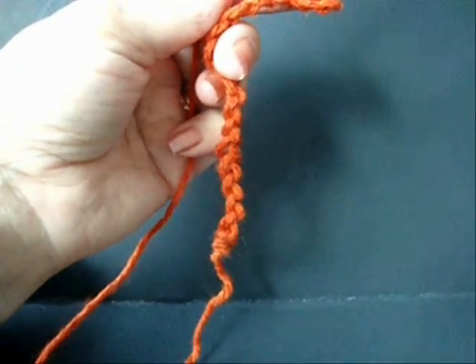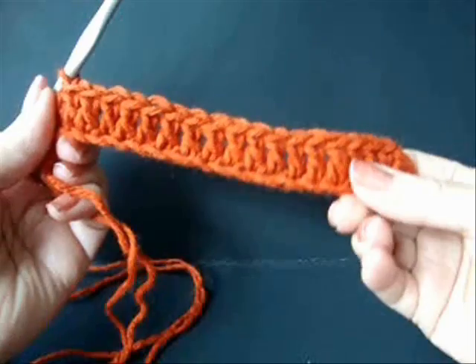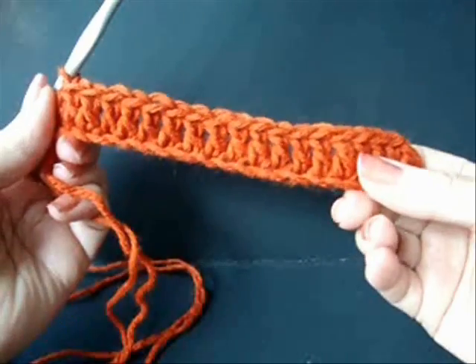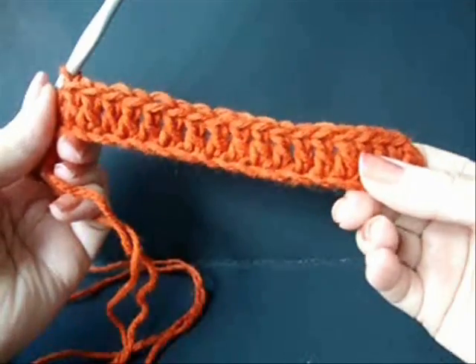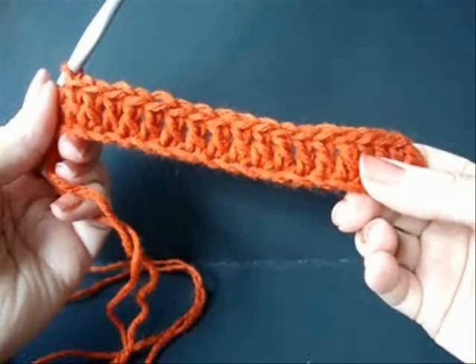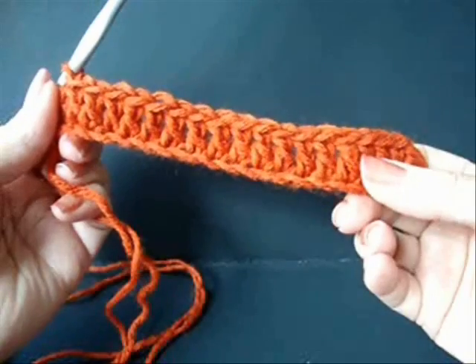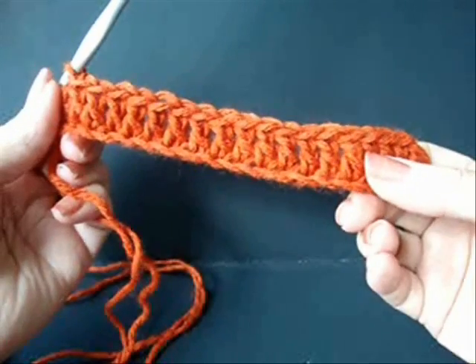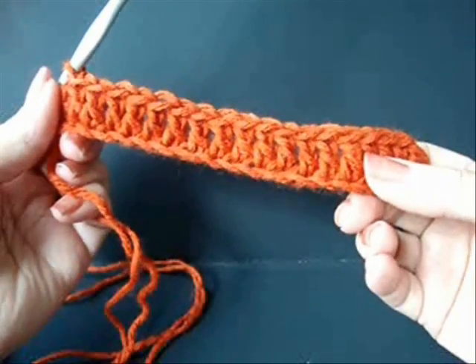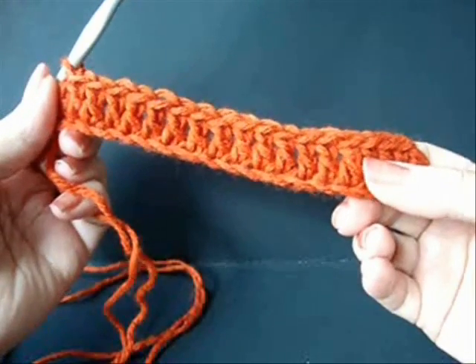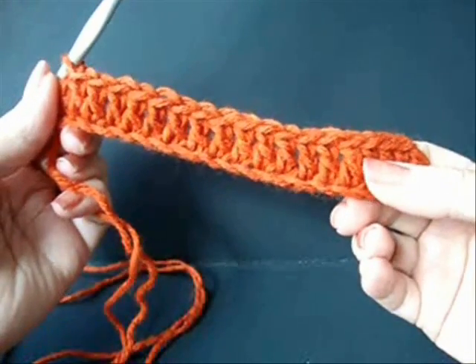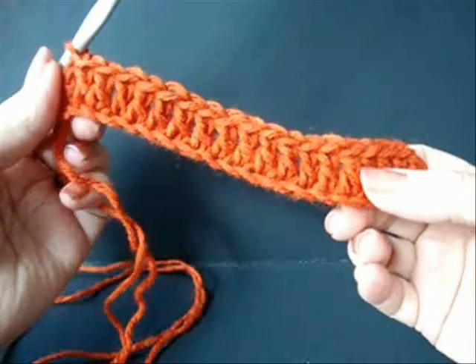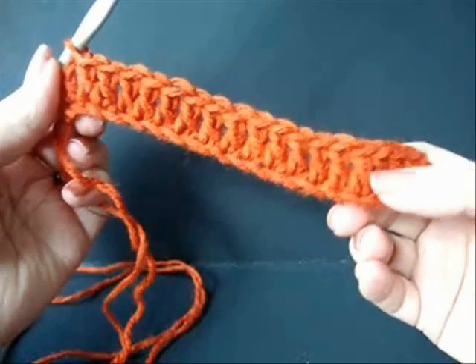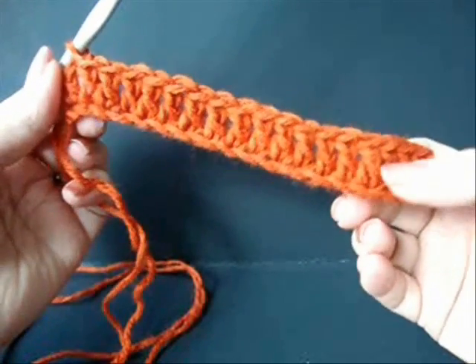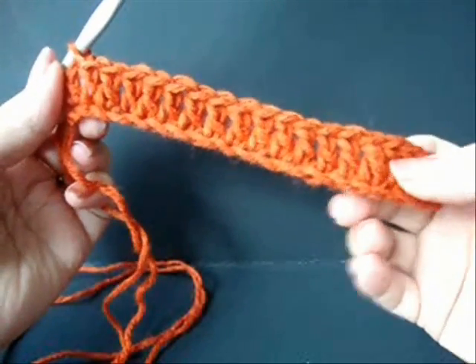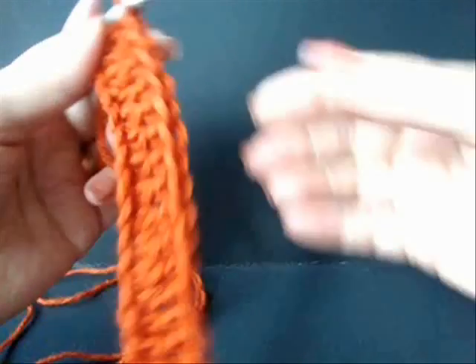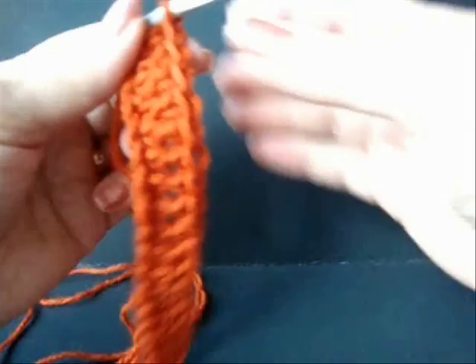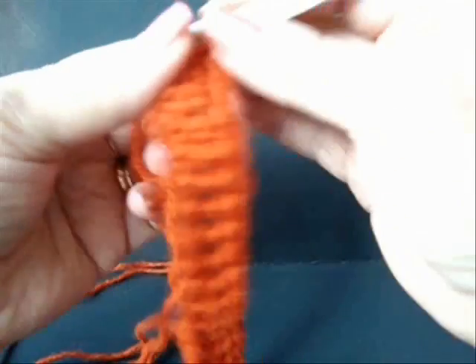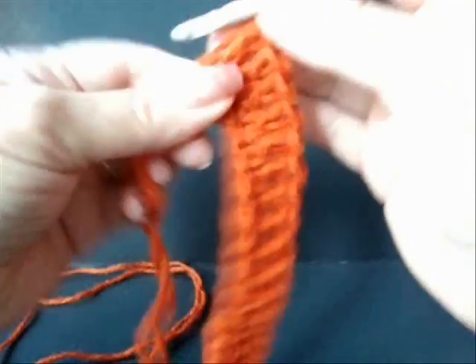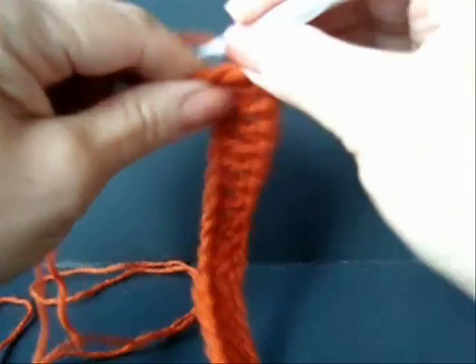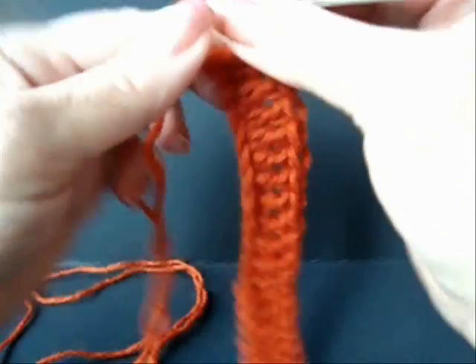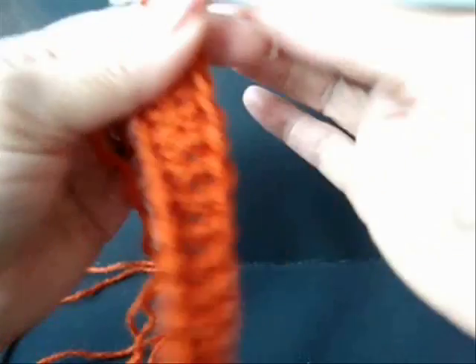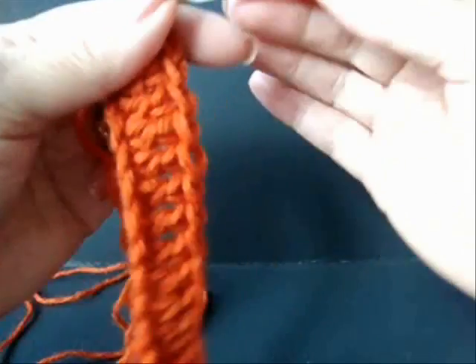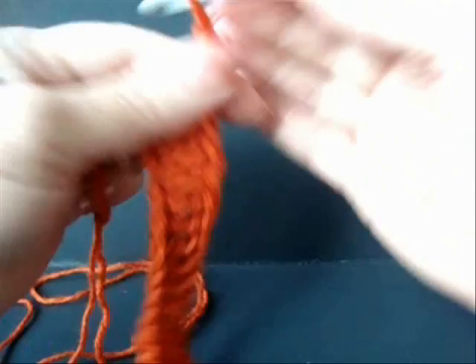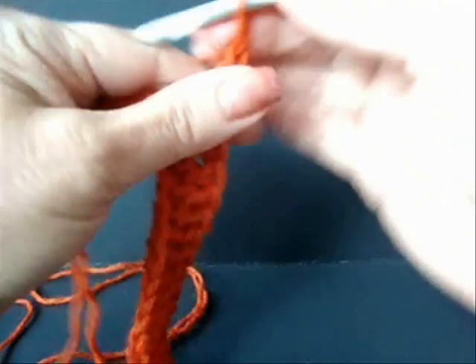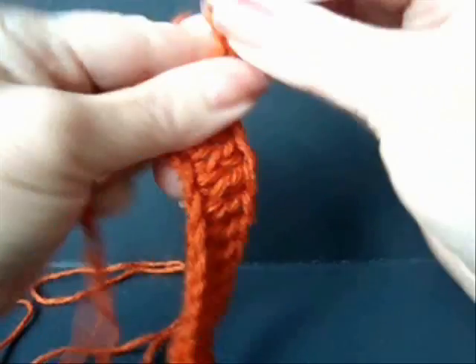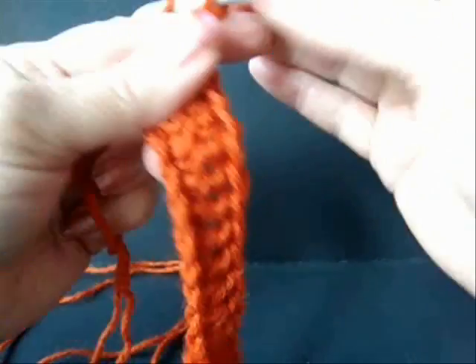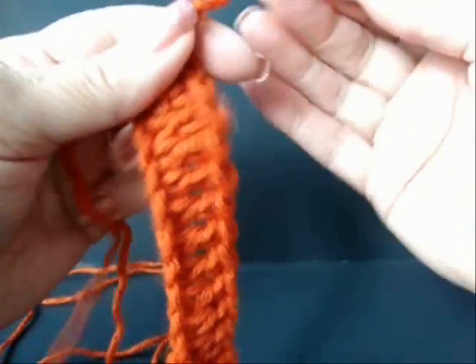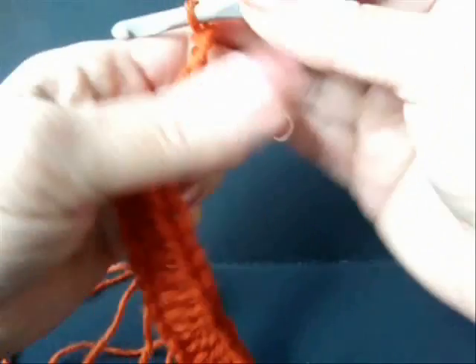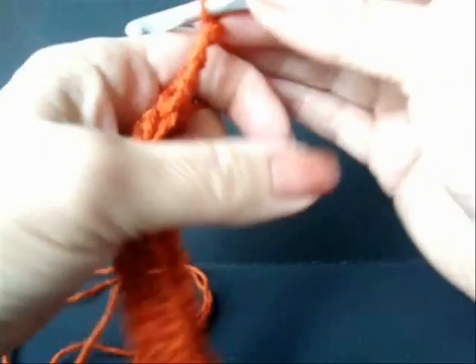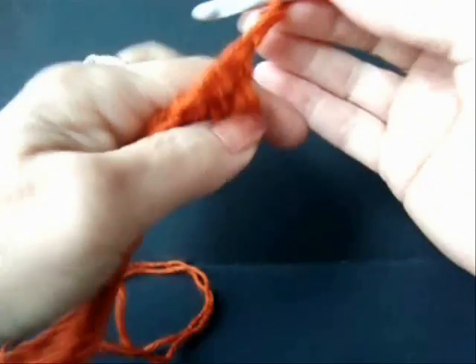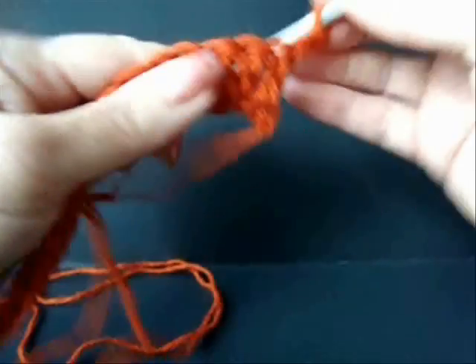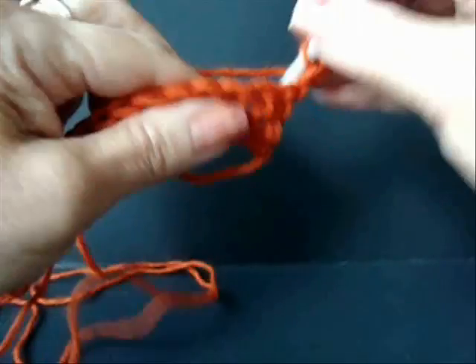I've double crocheted in each stitch across the chain. At the end of the row, chain two and turn.